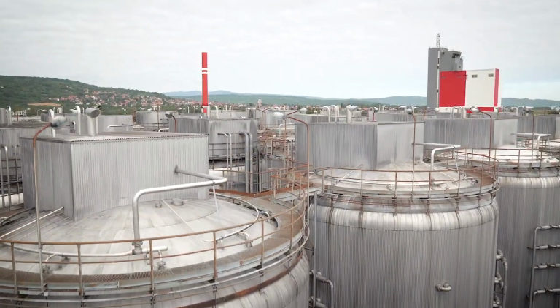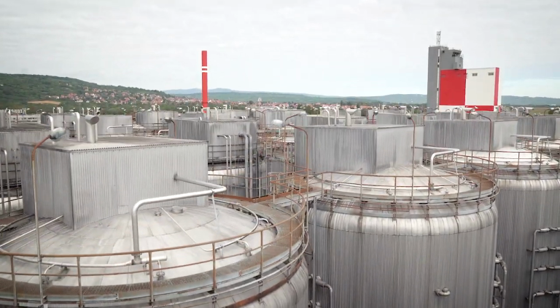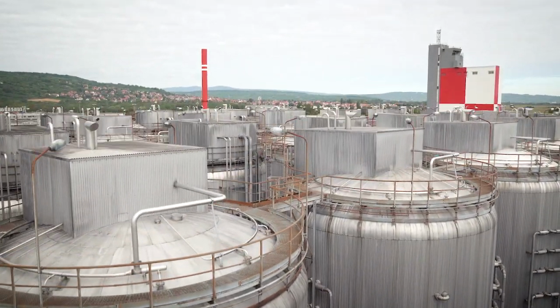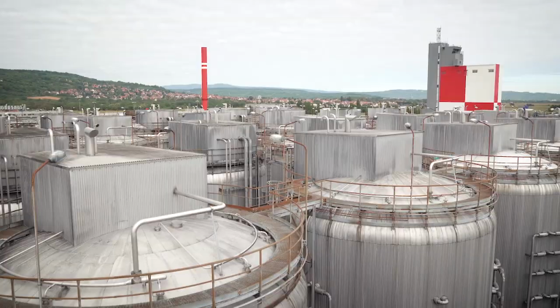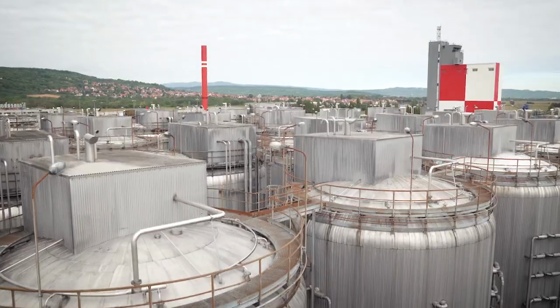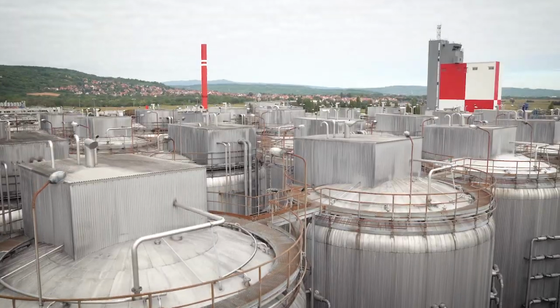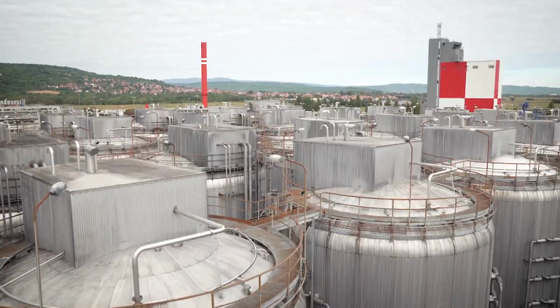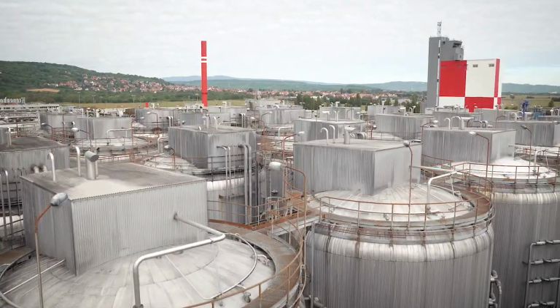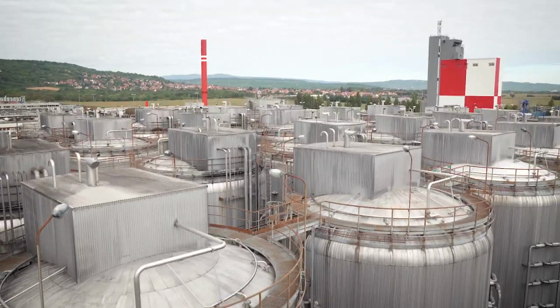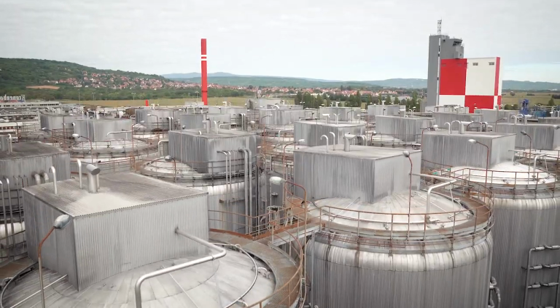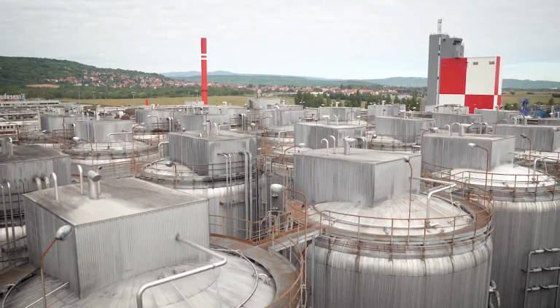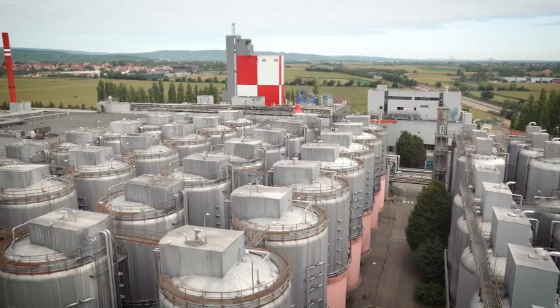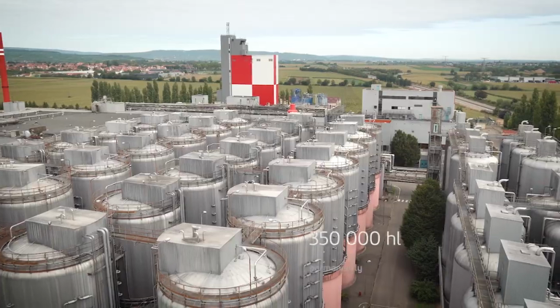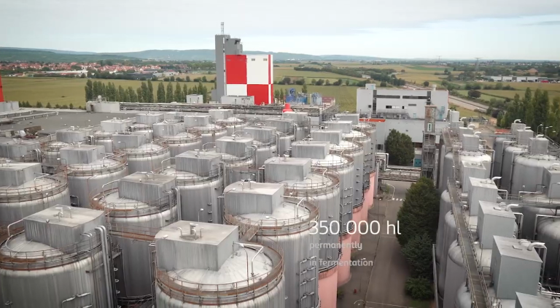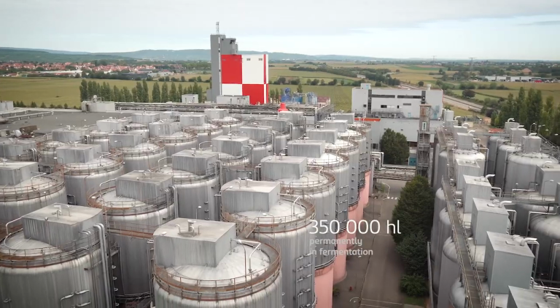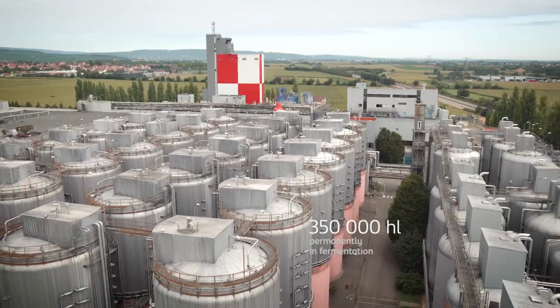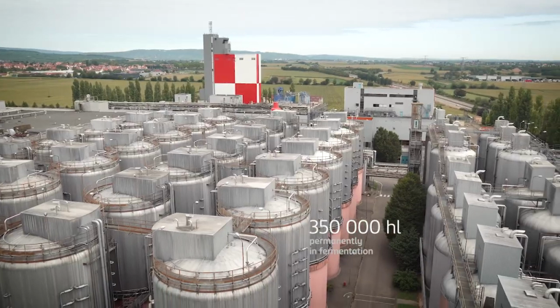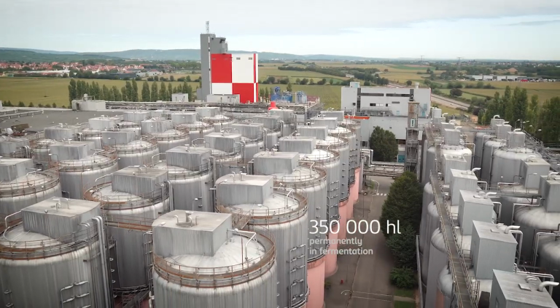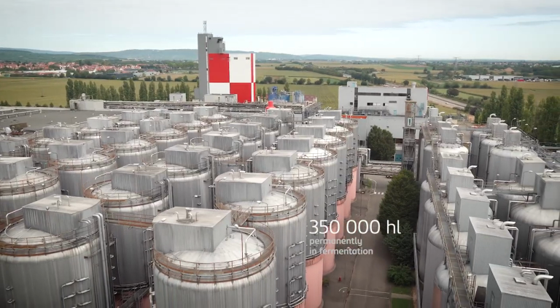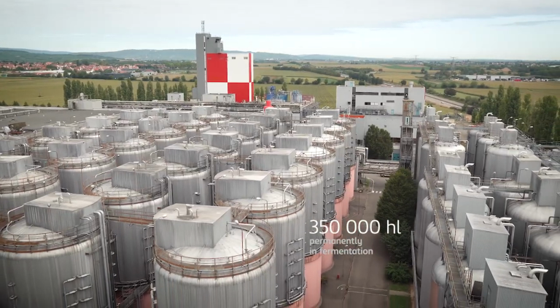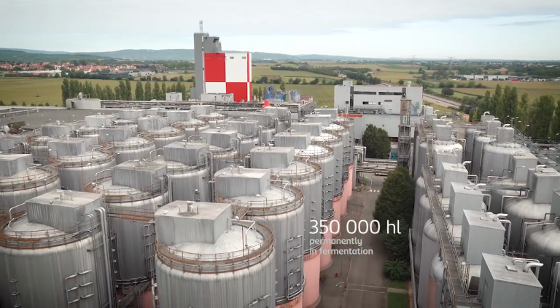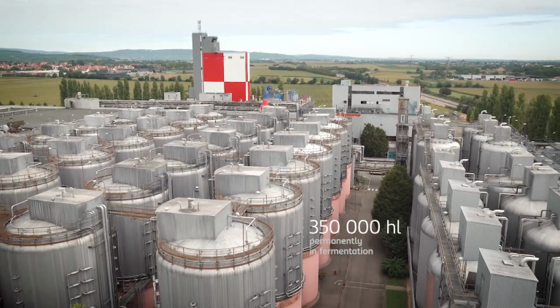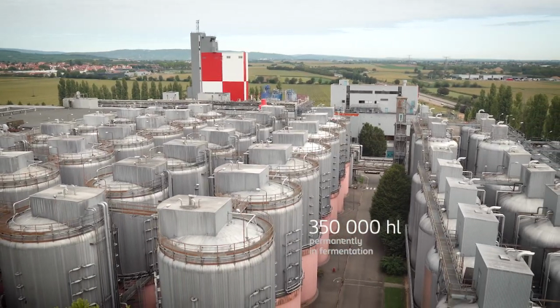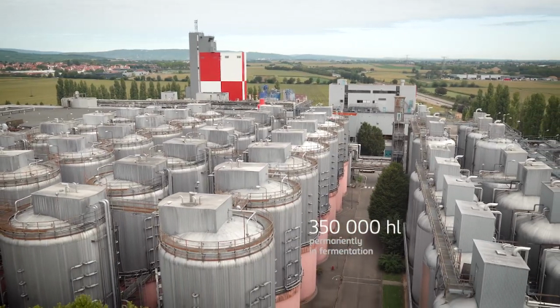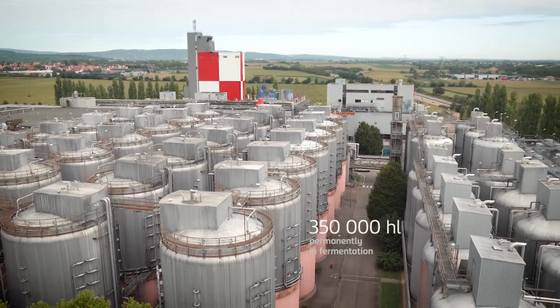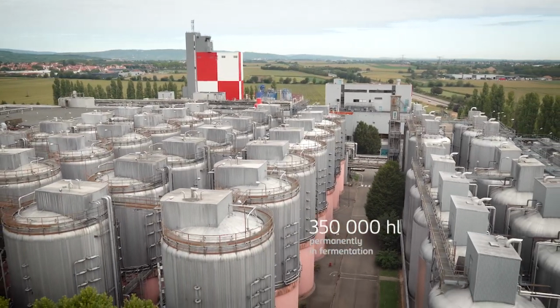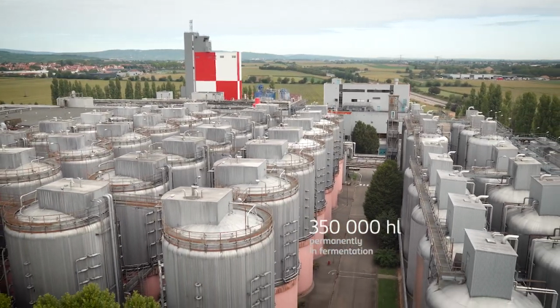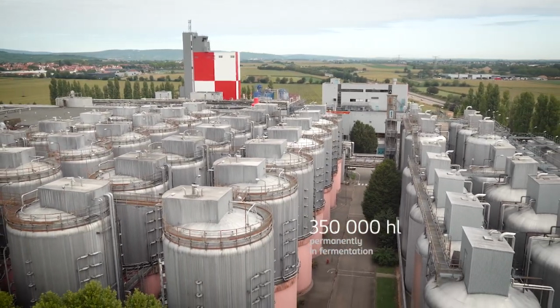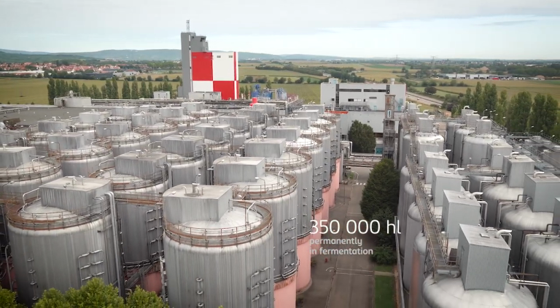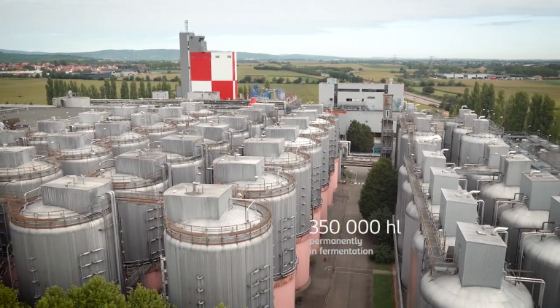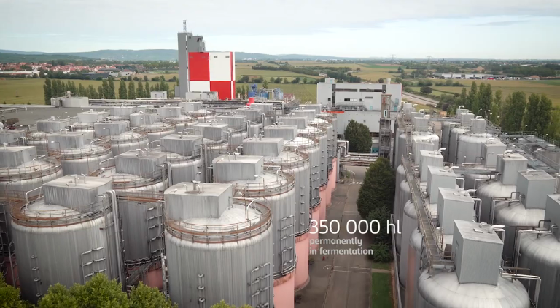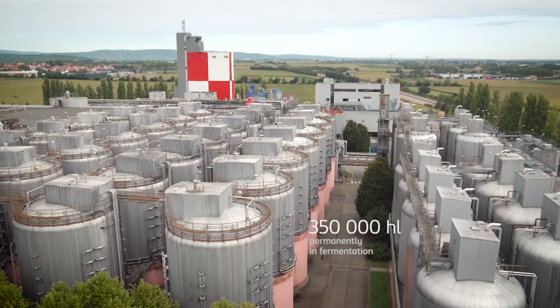It then remains in the maturation tanks at minus one degree before being filtered.